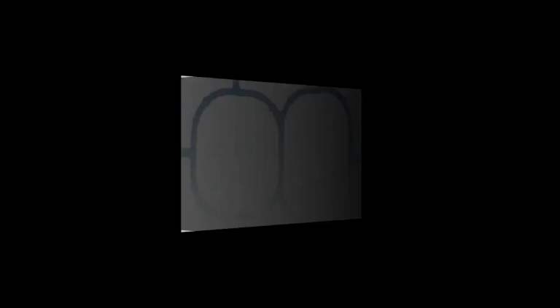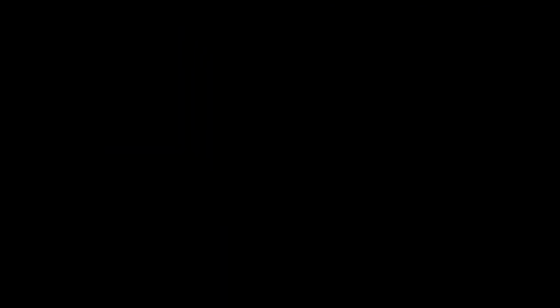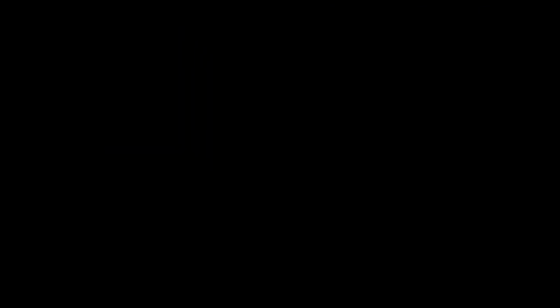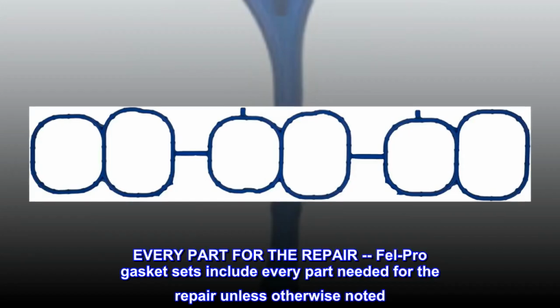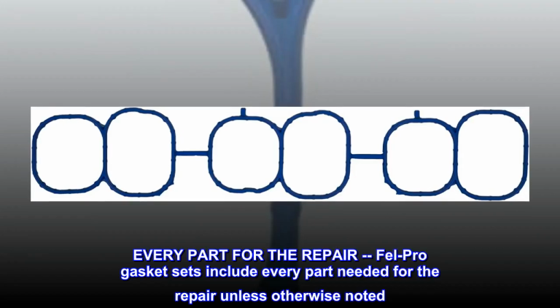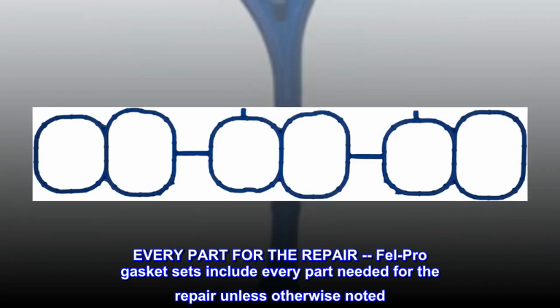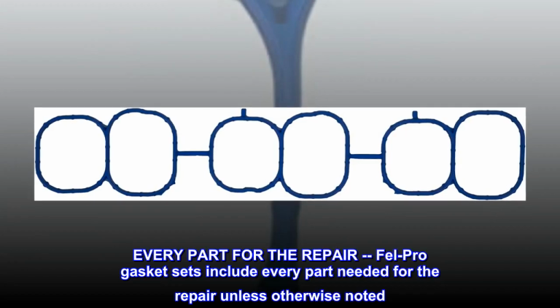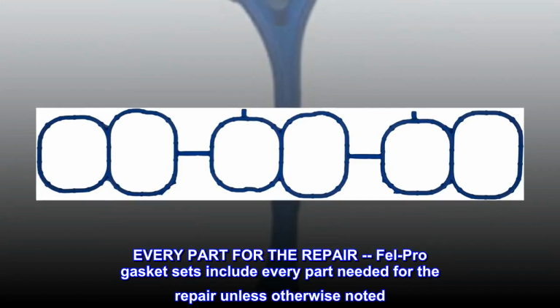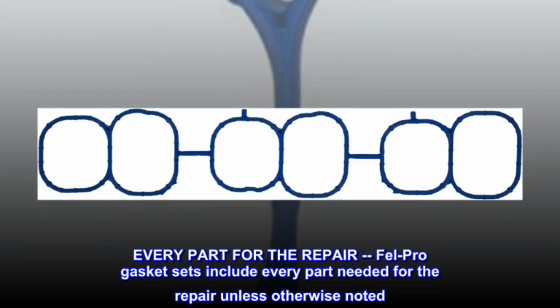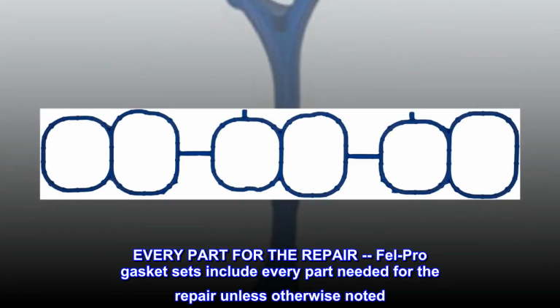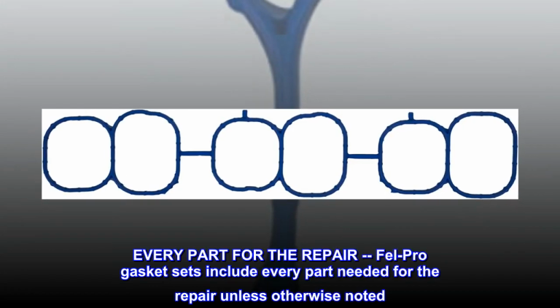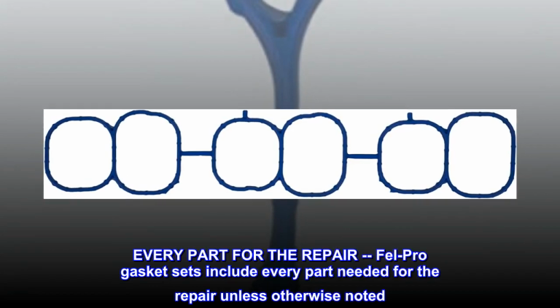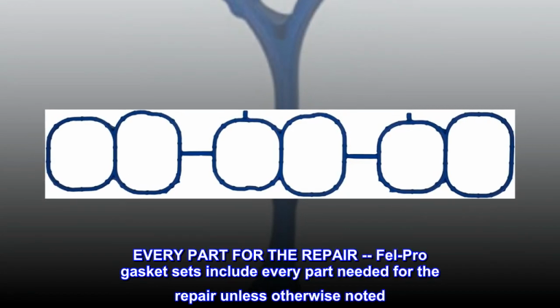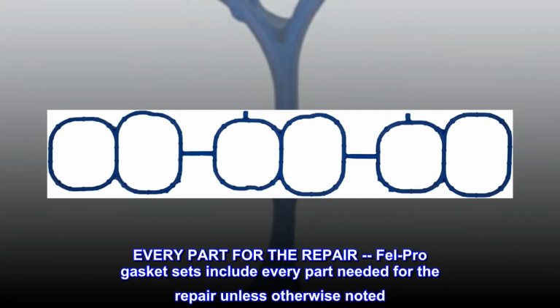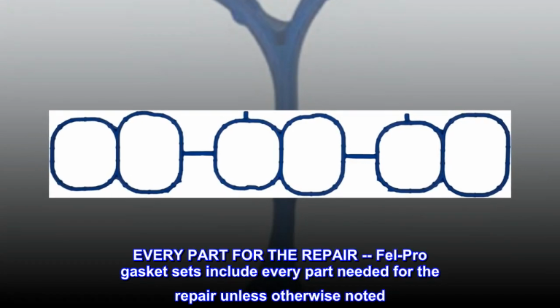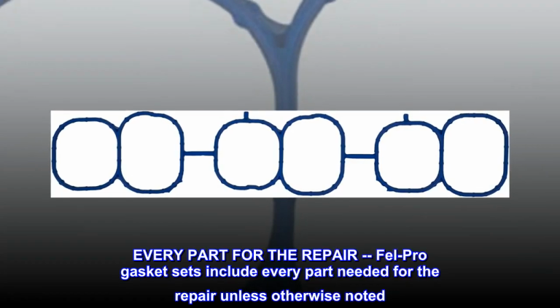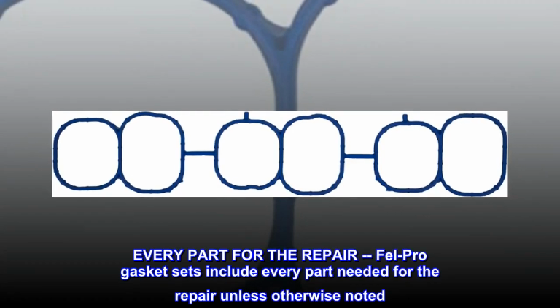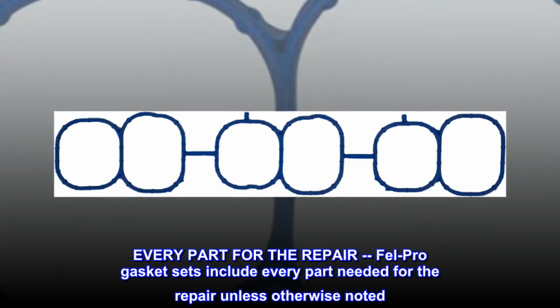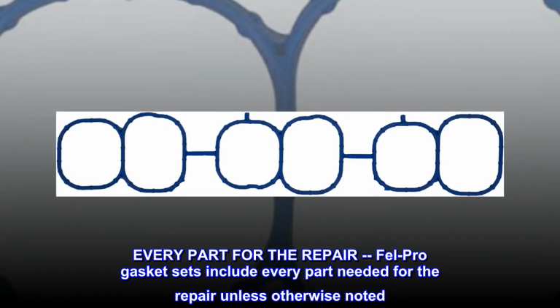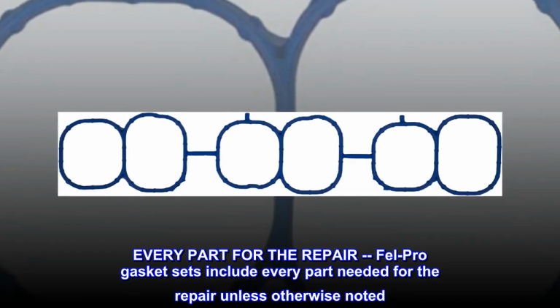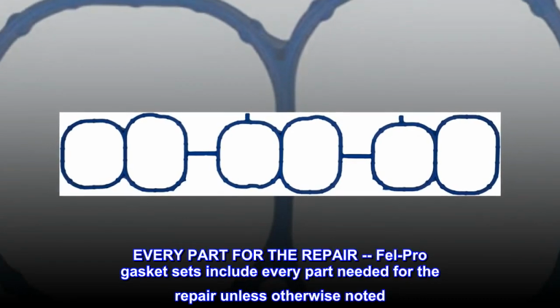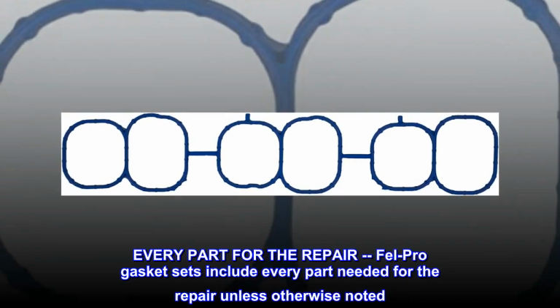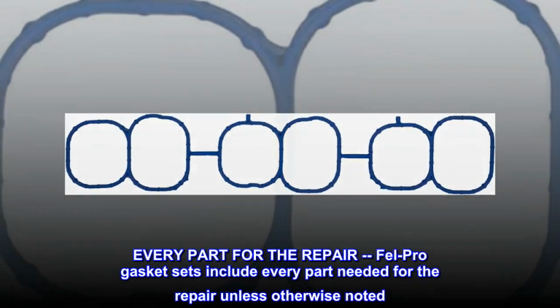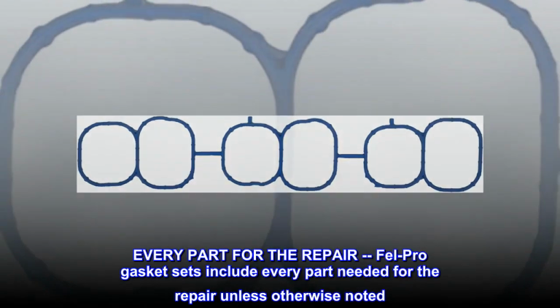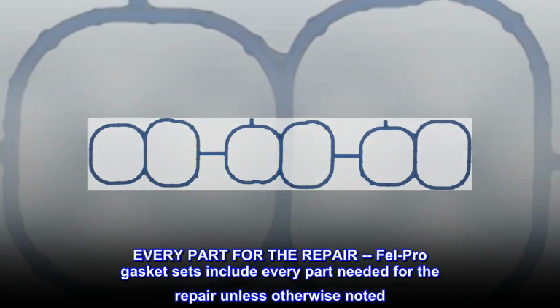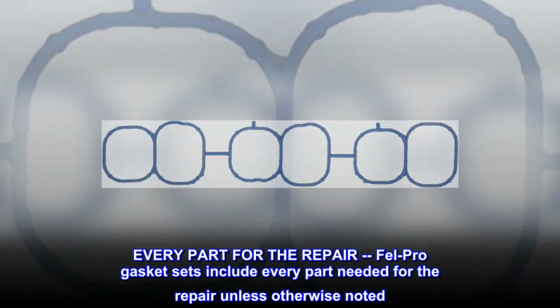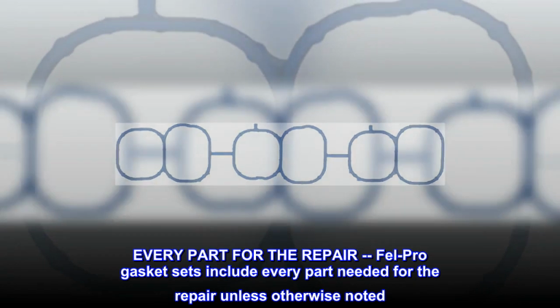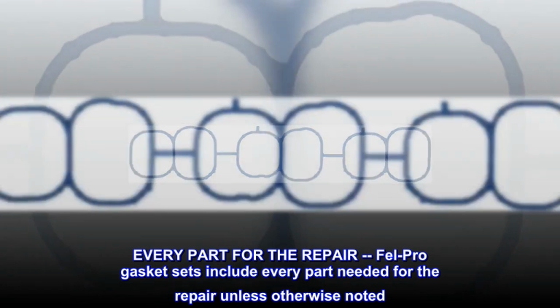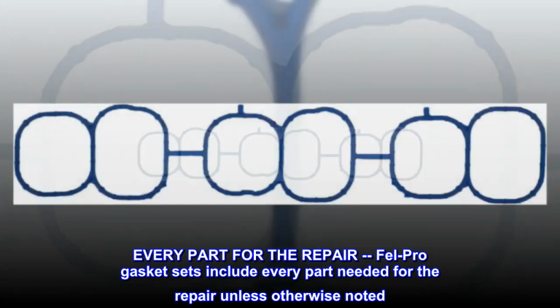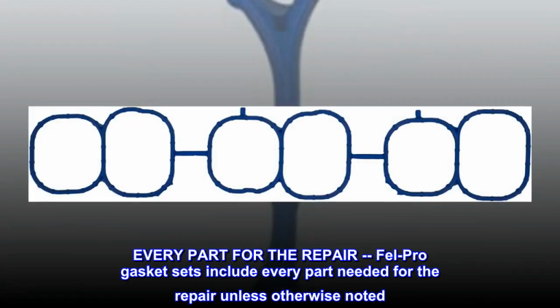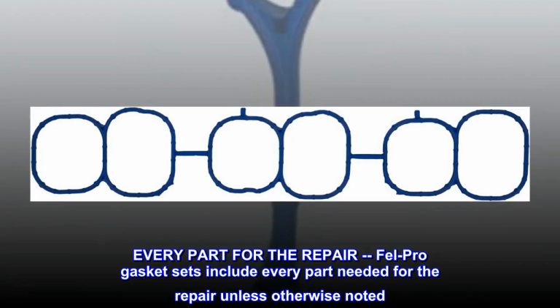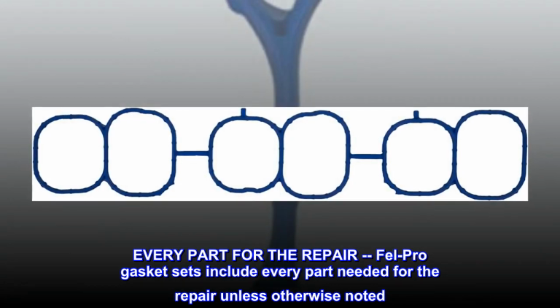Every part for the repair — FELPRO gasket sets include every part needed for the repair, unless otherwise noted.